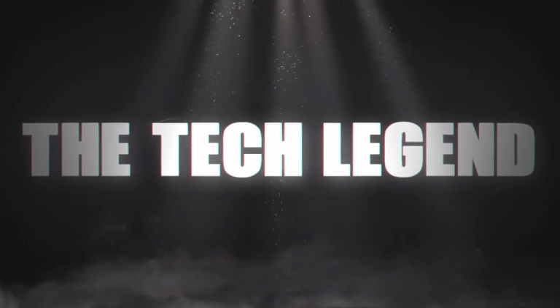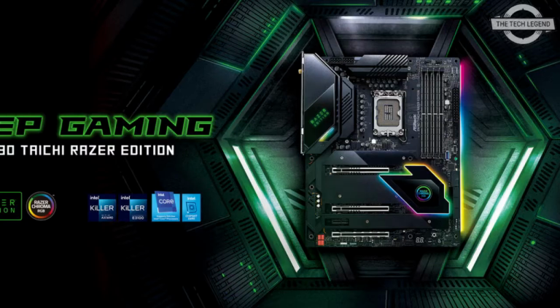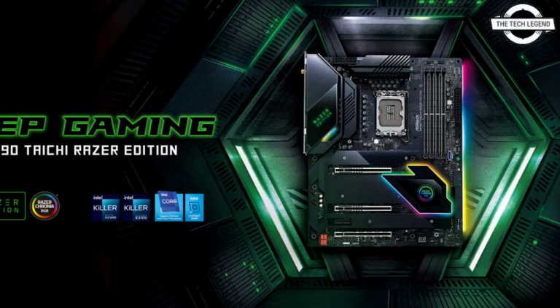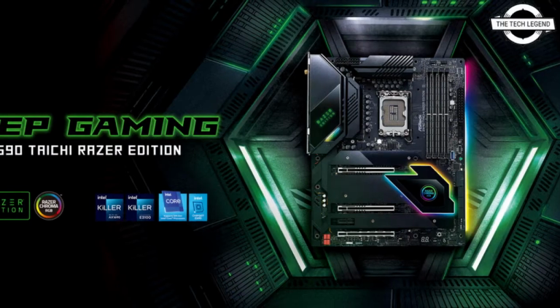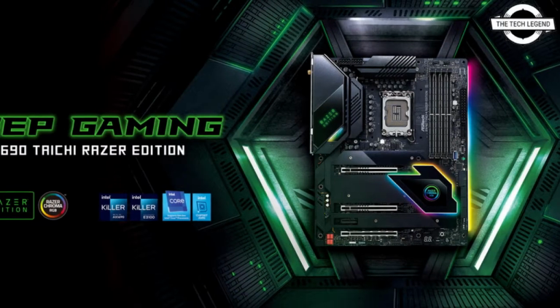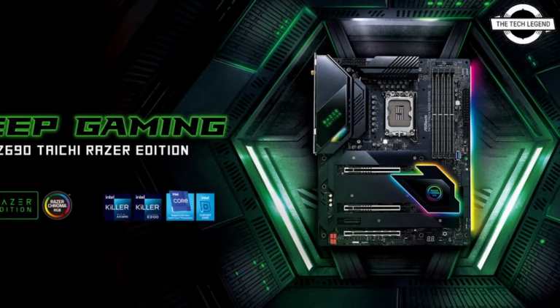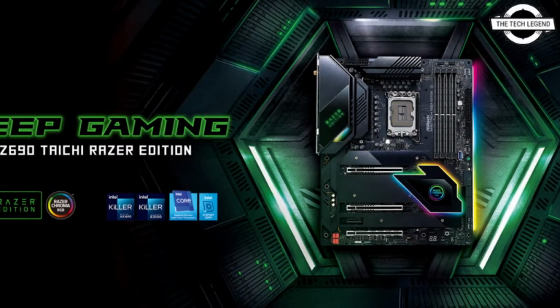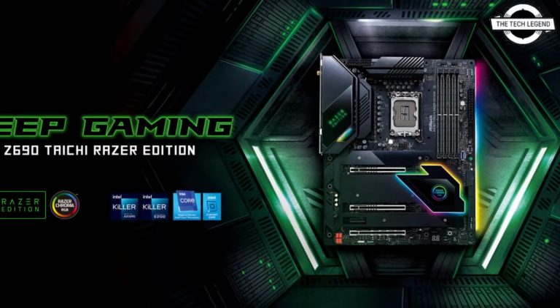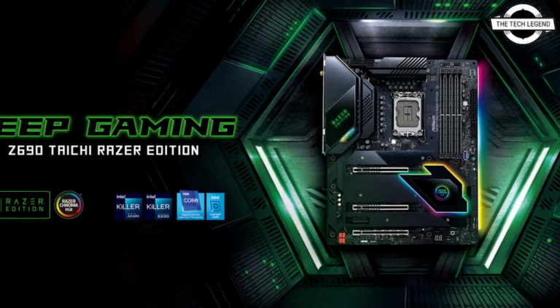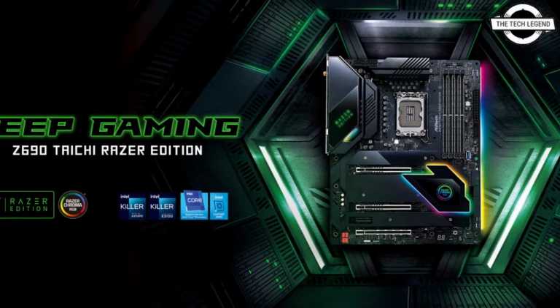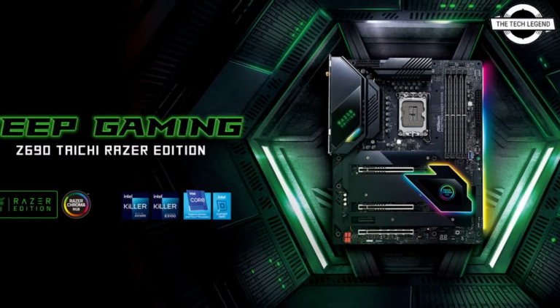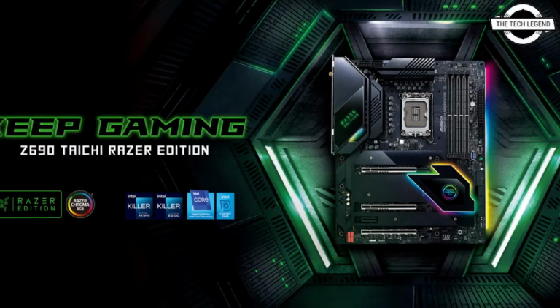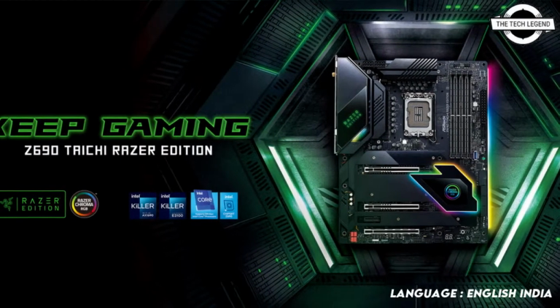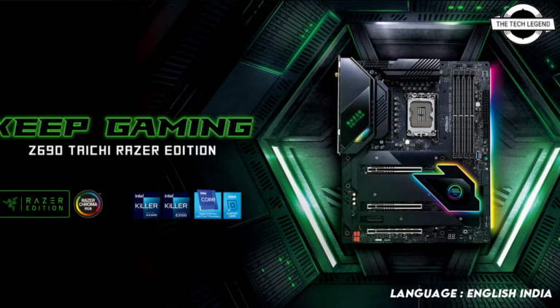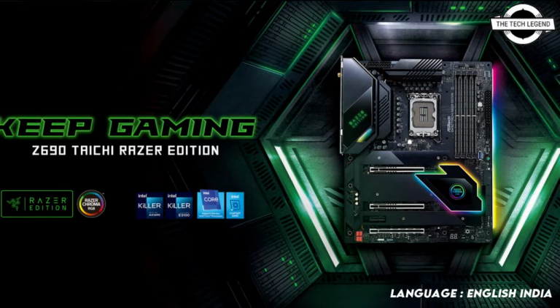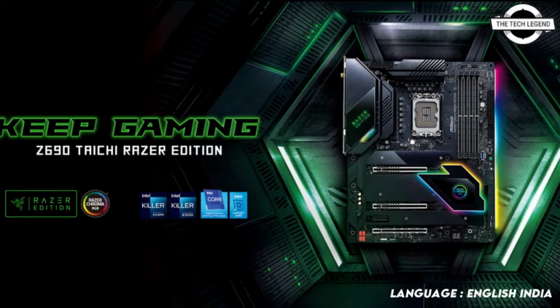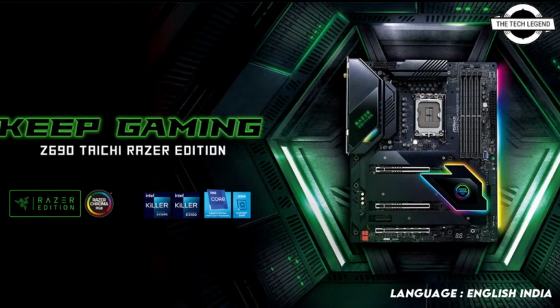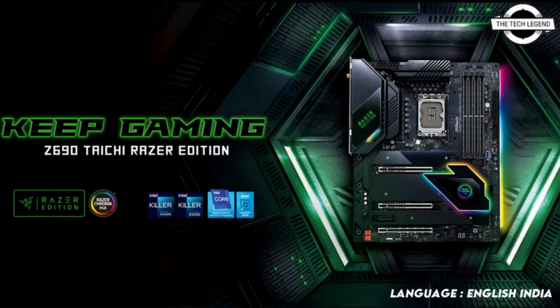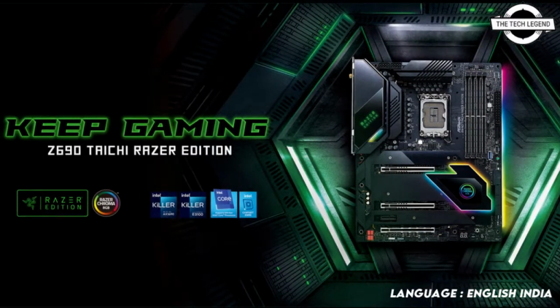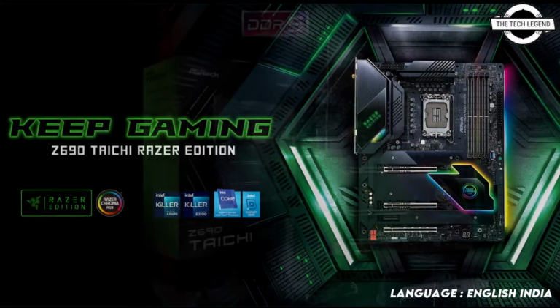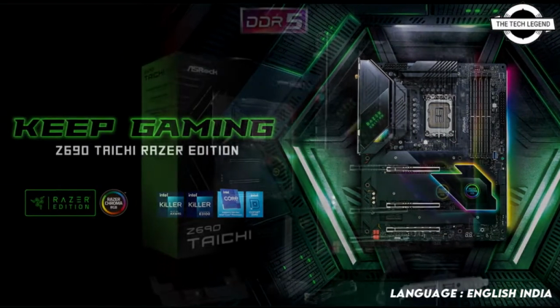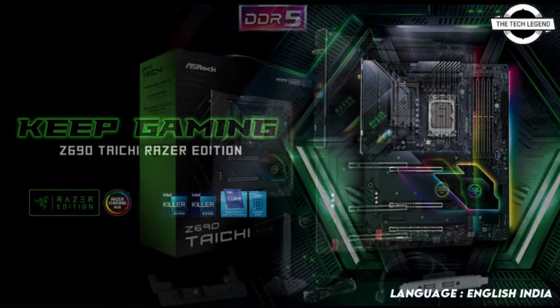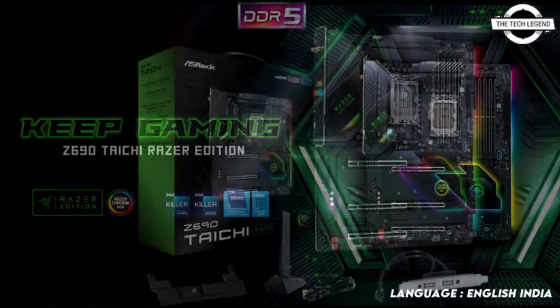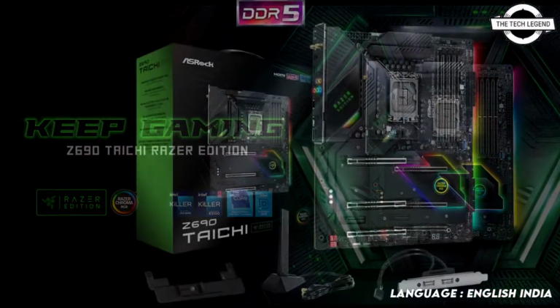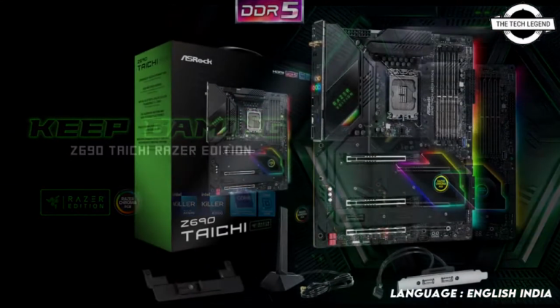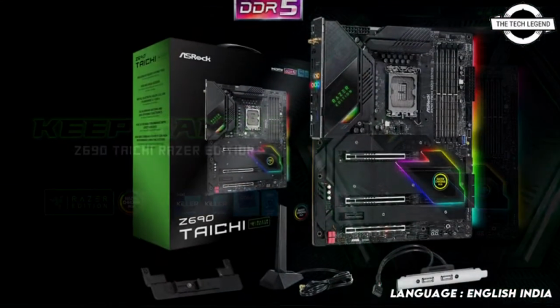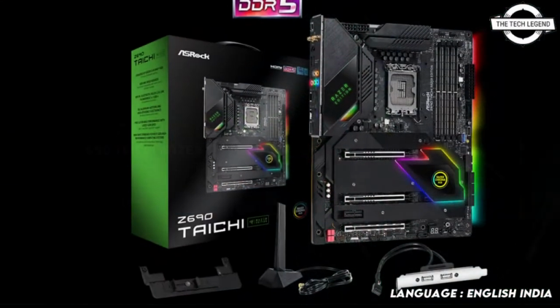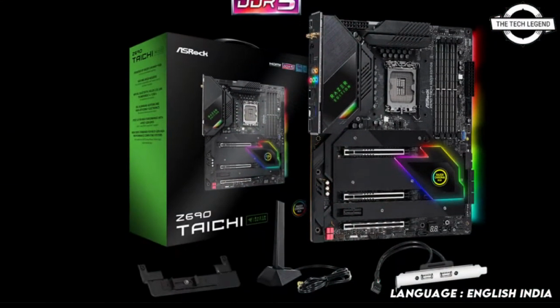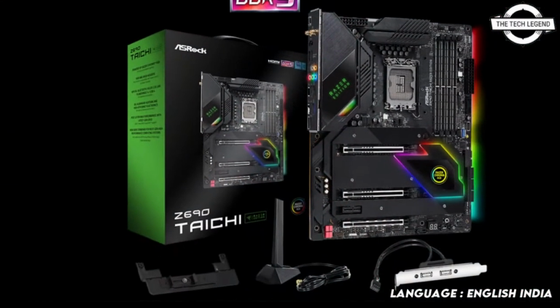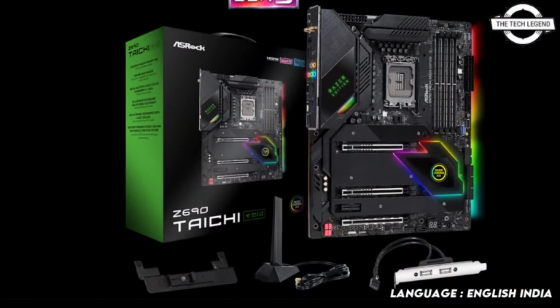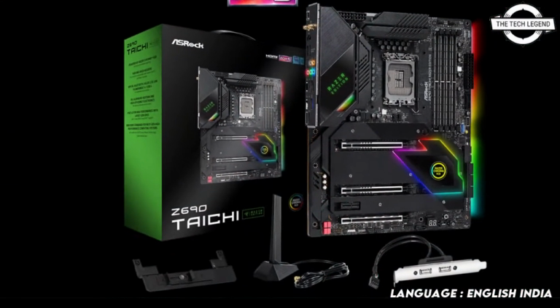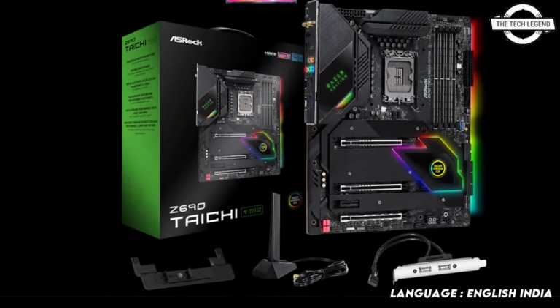Hello friends, welcome to the TechLizzen channel. Today I will talk about the ASRock Z690 THC Razer Edition motherboard.